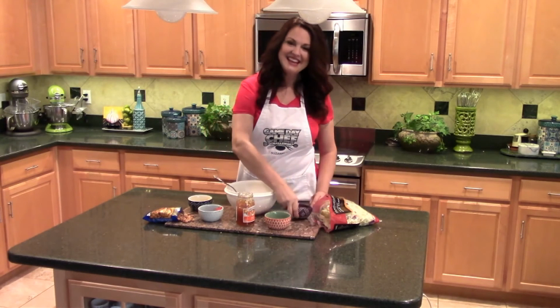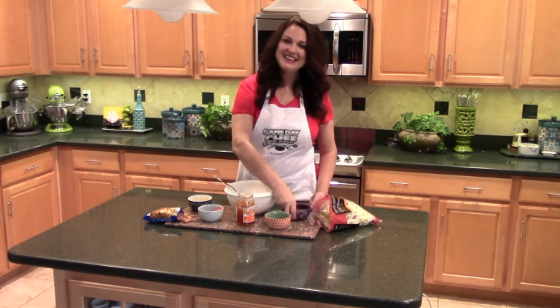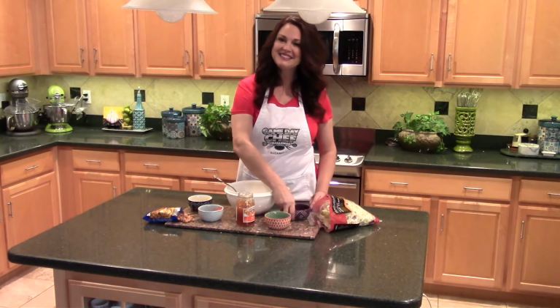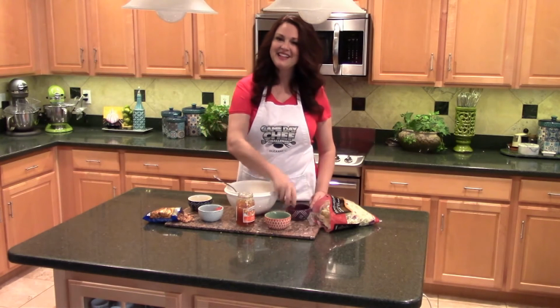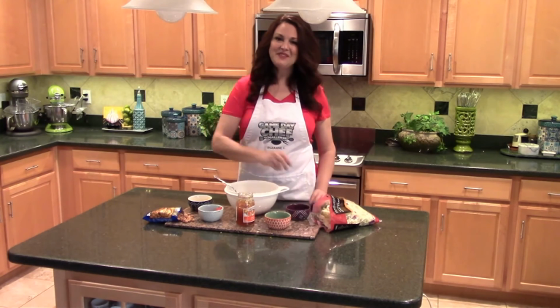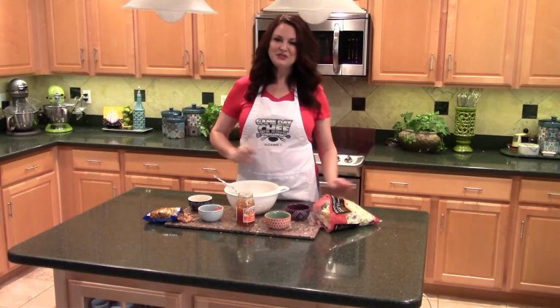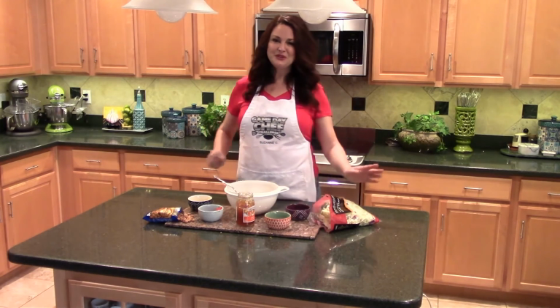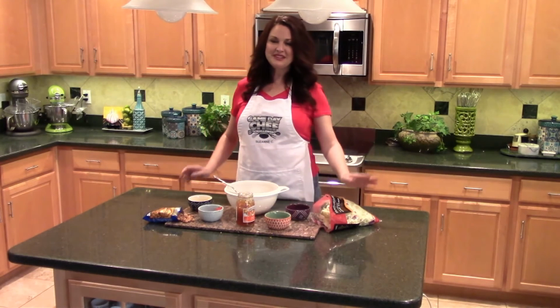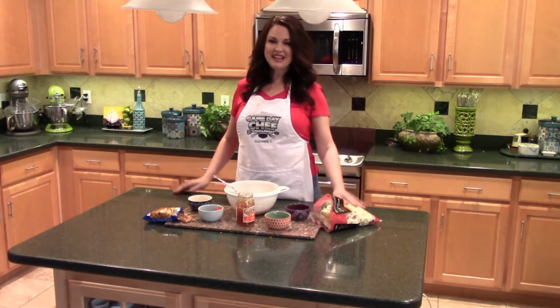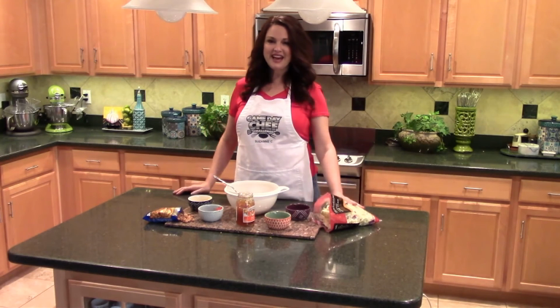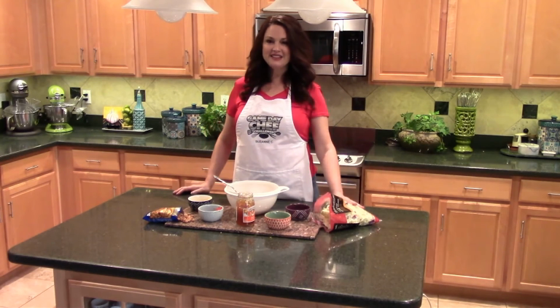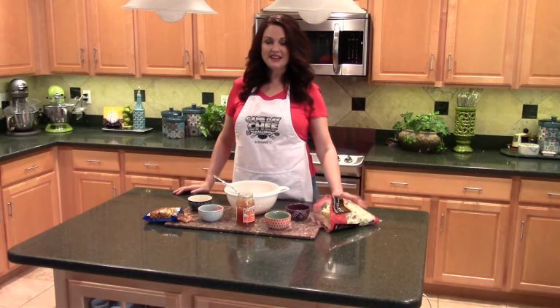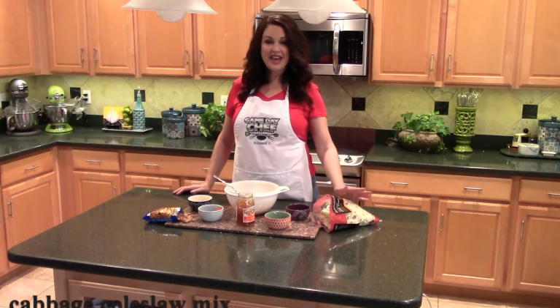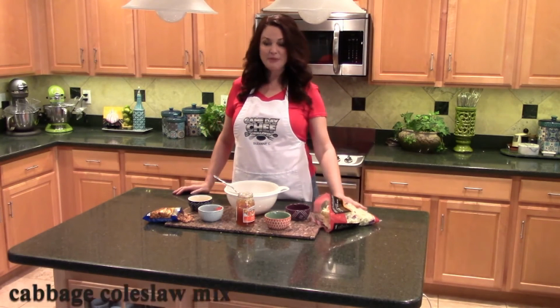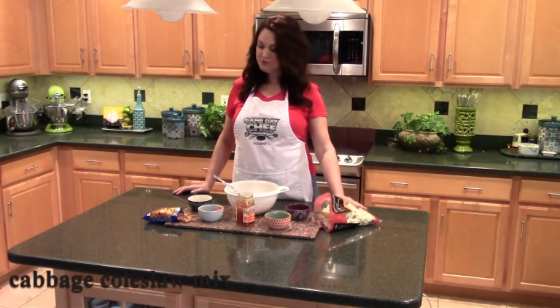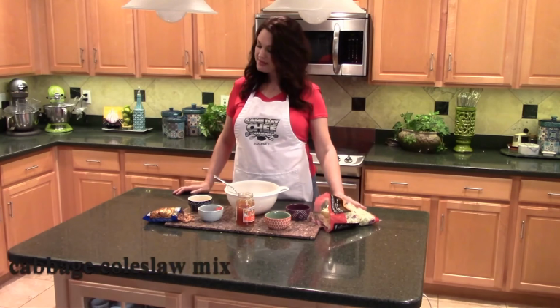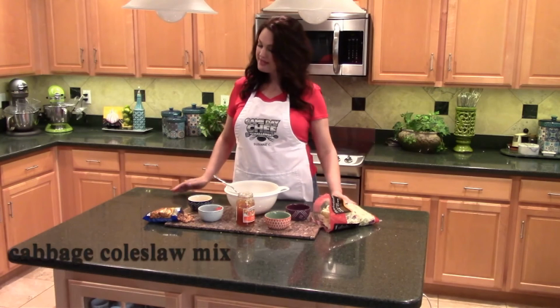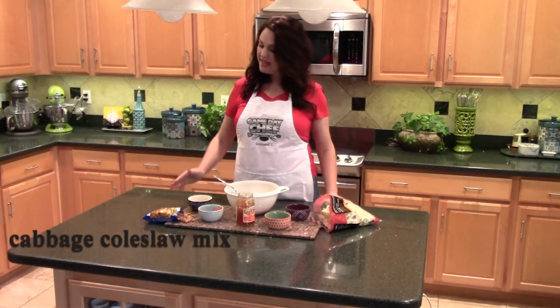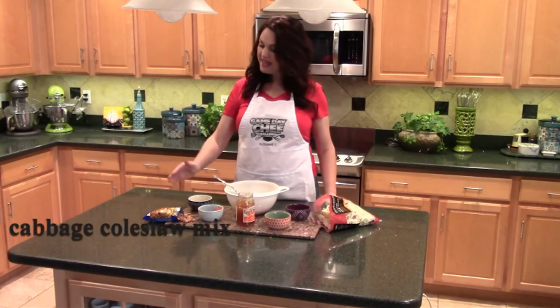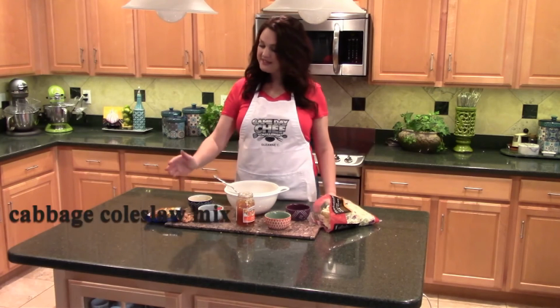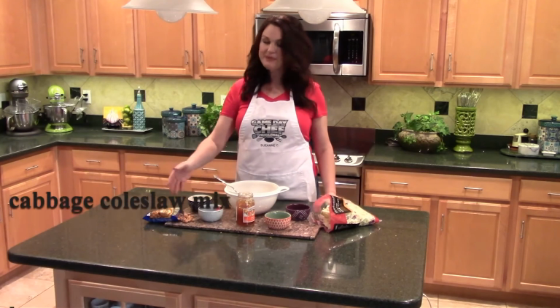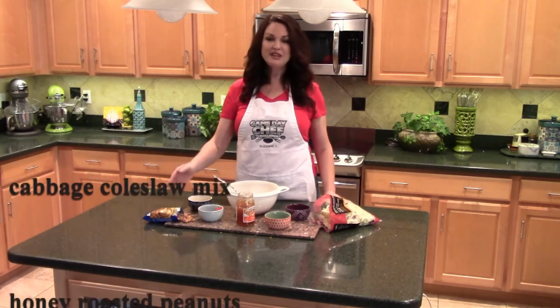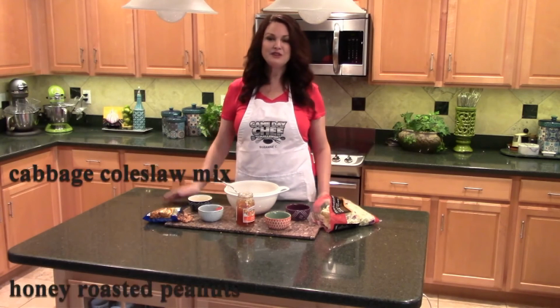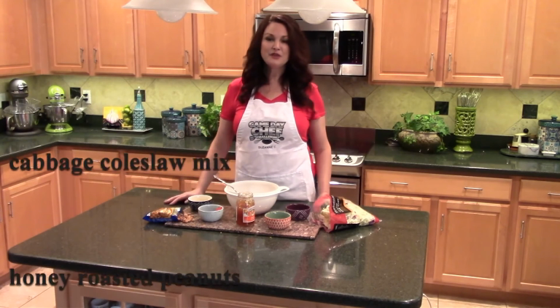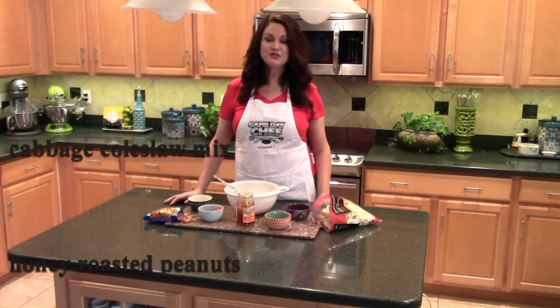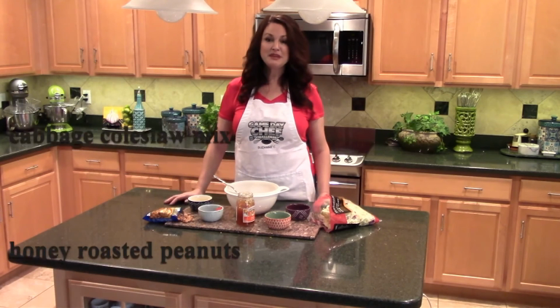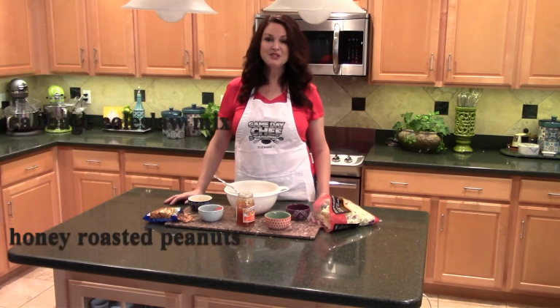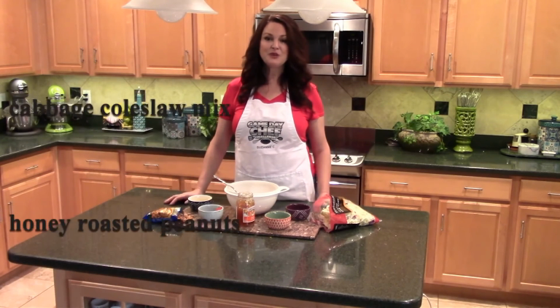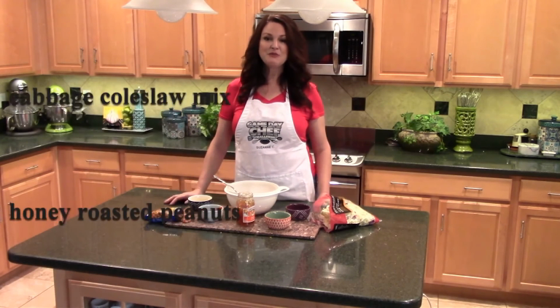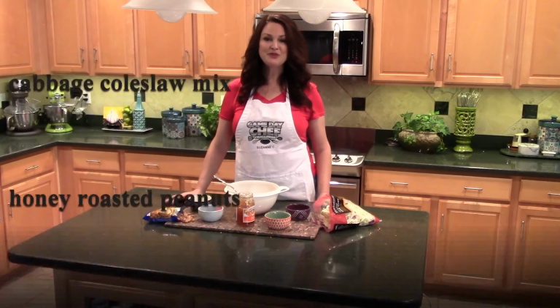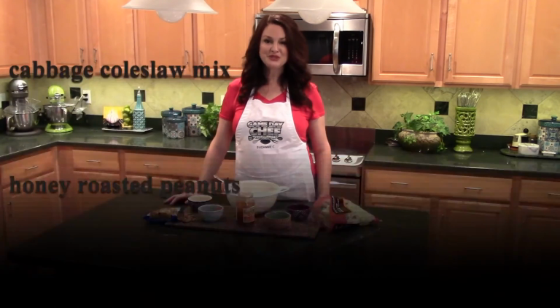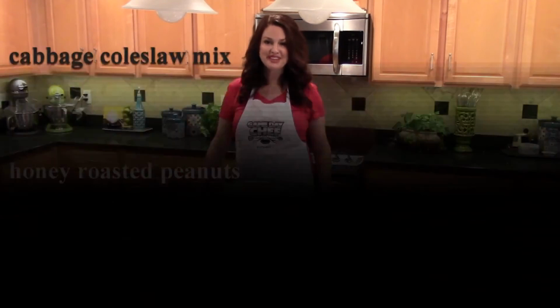Next, all I have to do is add a cabbage mix and some honey roasted peanuts right before serving.